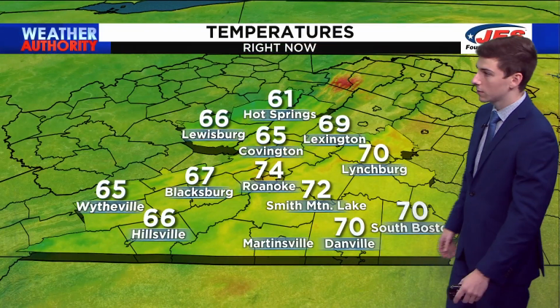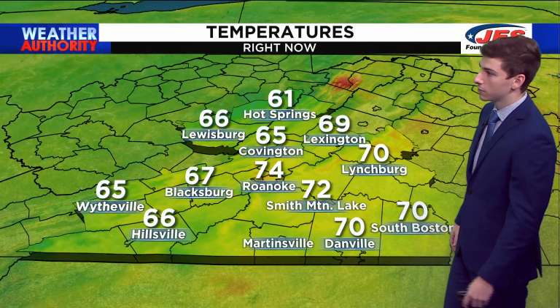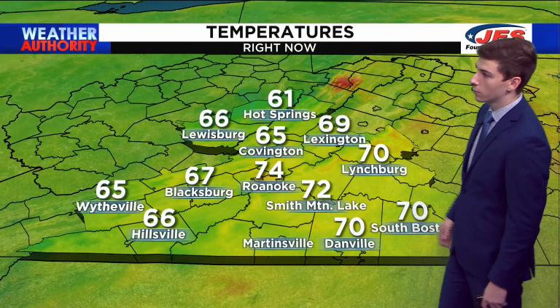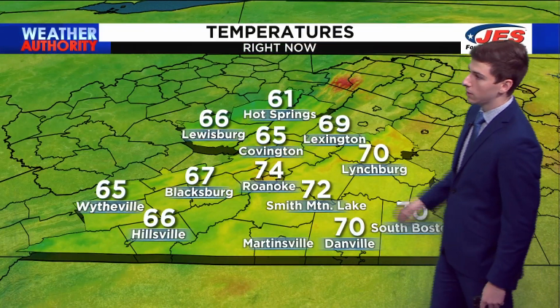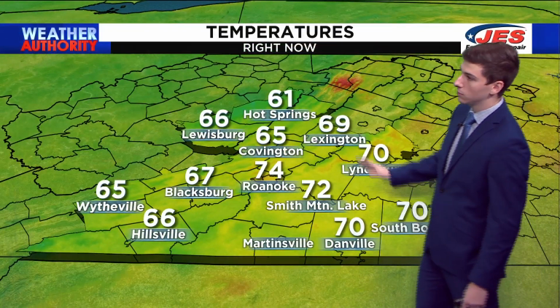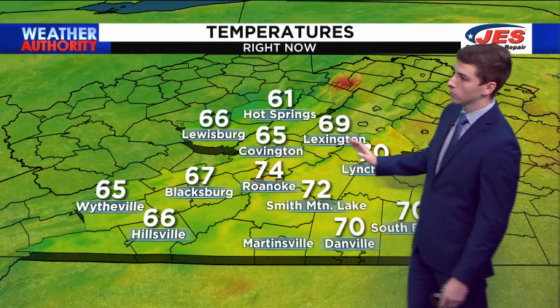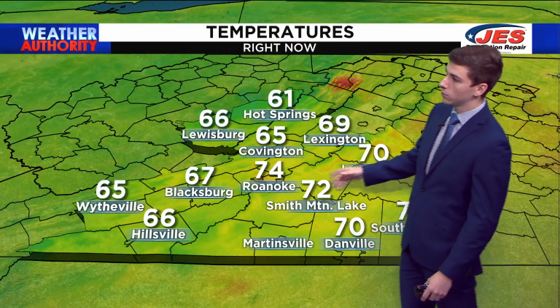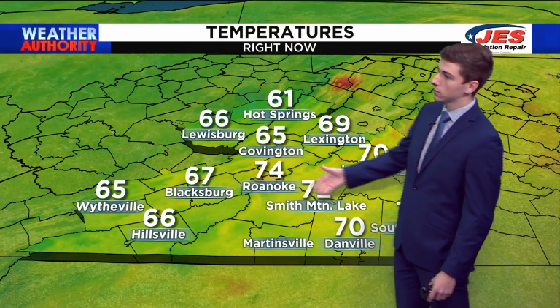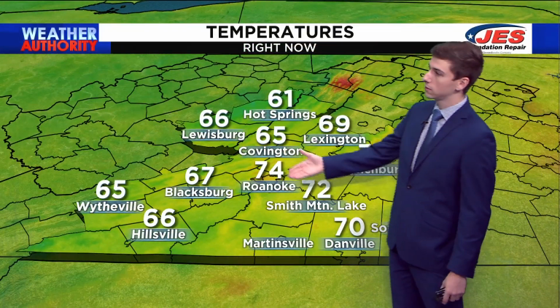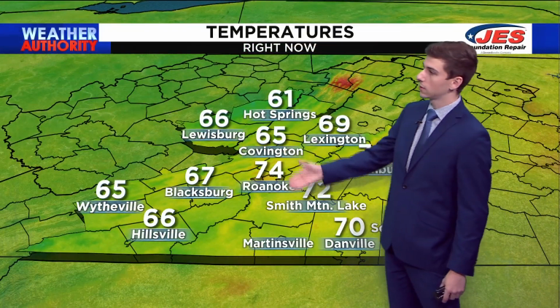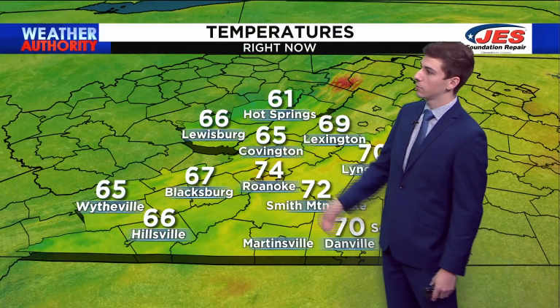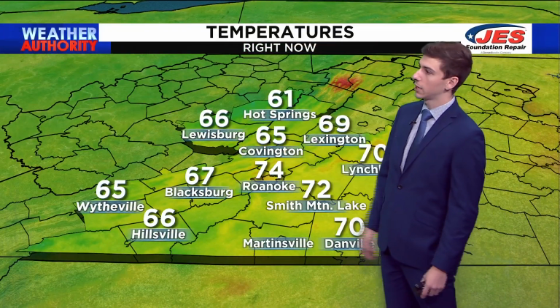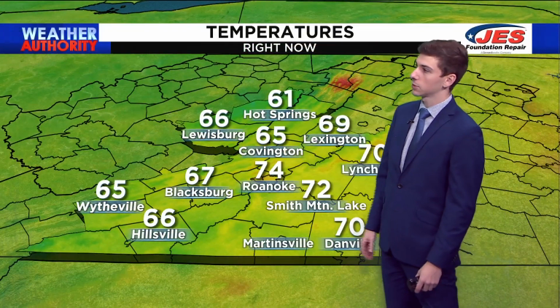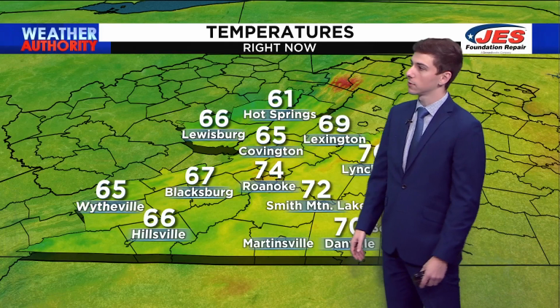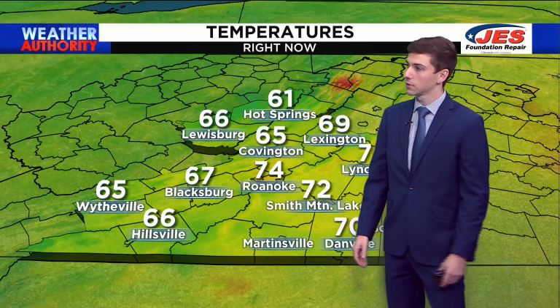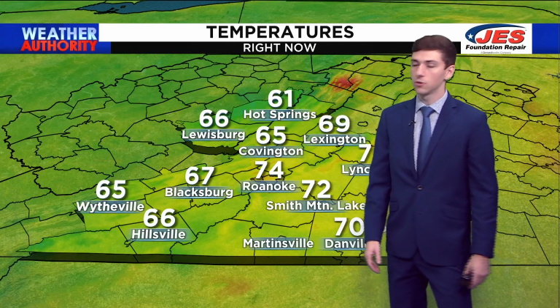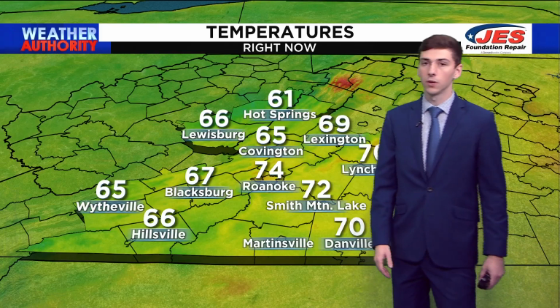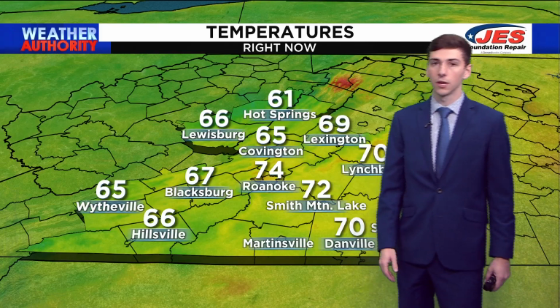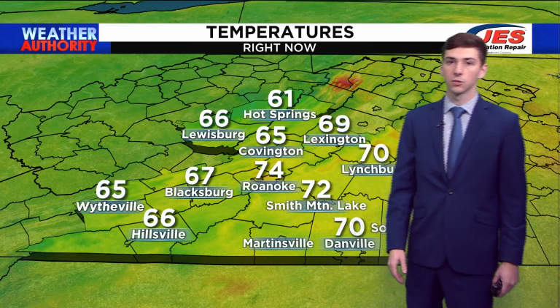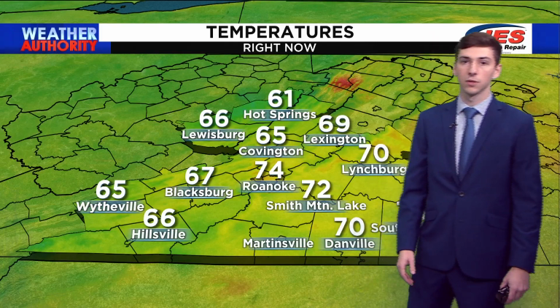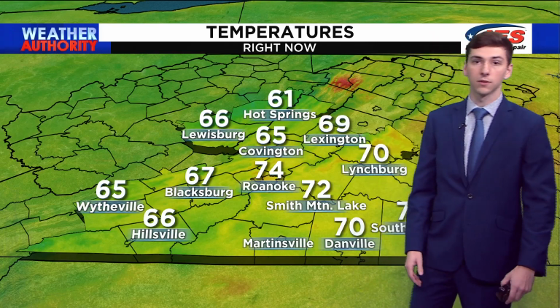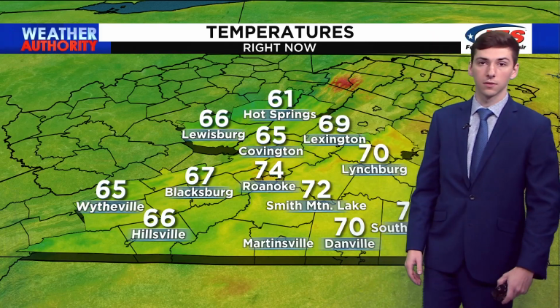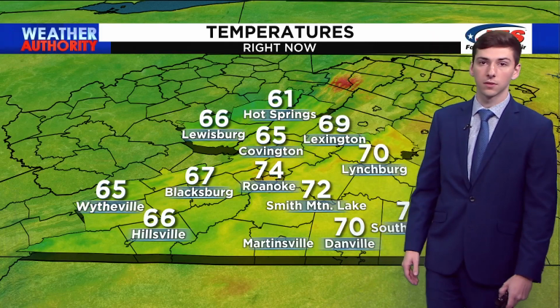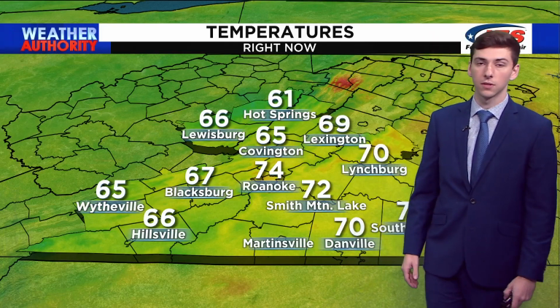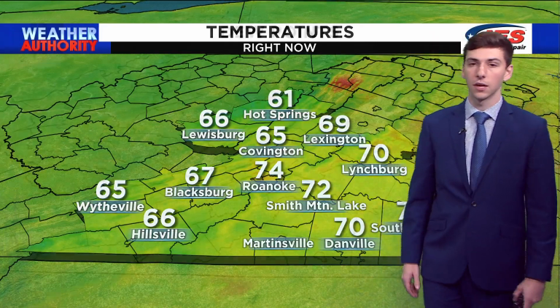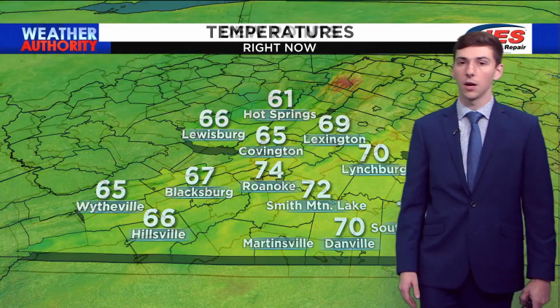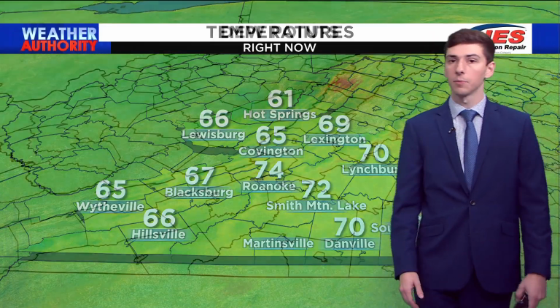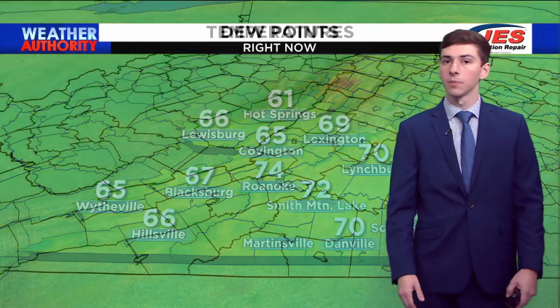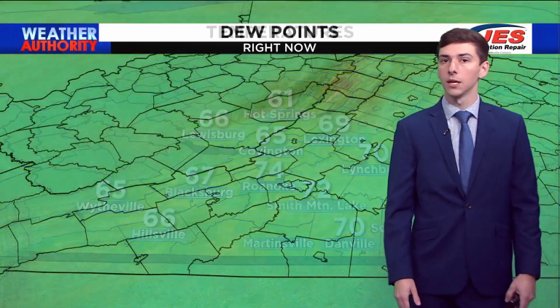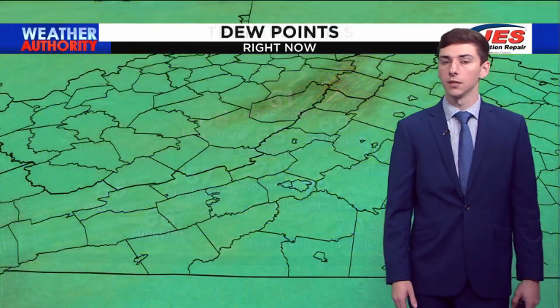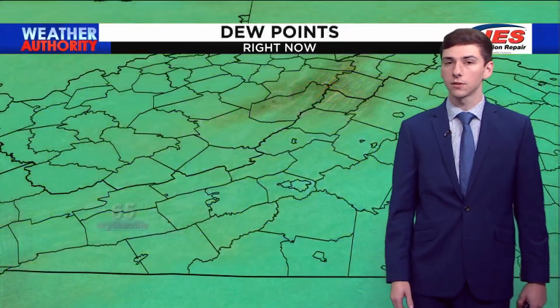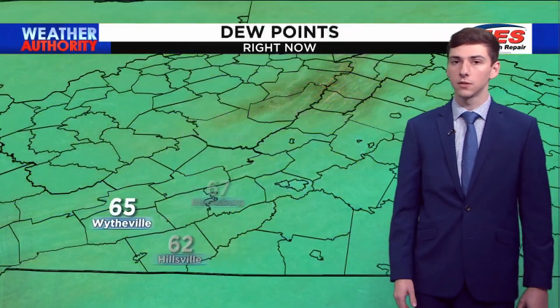Temperatures right now: 74 in Roanoke, 67 in Blacksburg, 61 in Hot Springs, and then 69 up in Lexington.